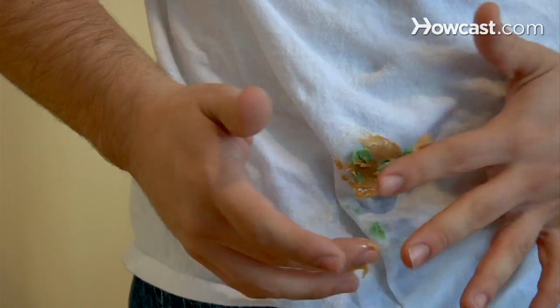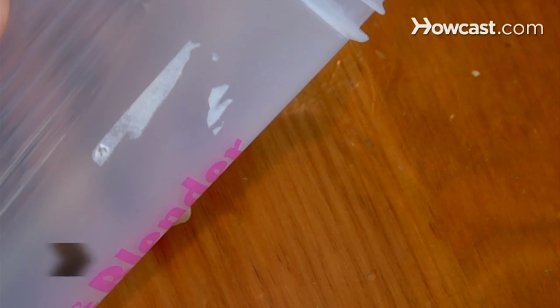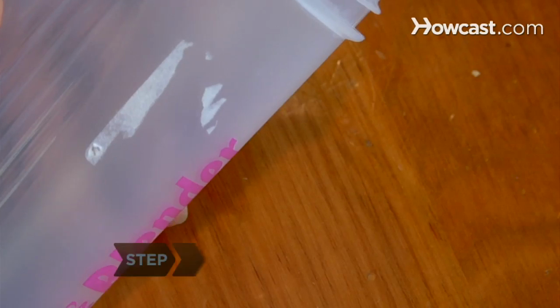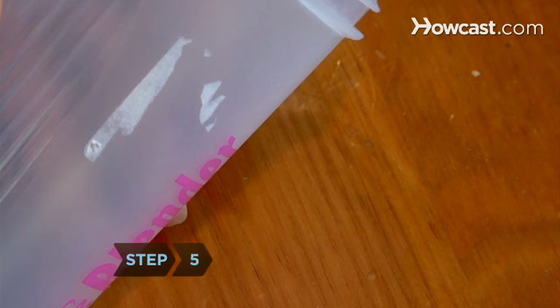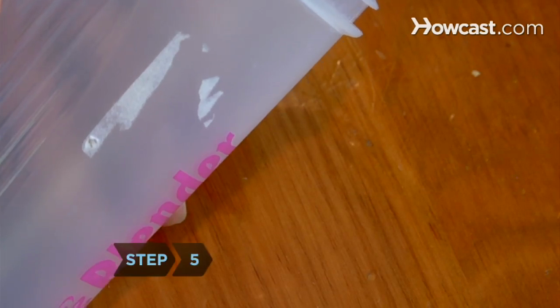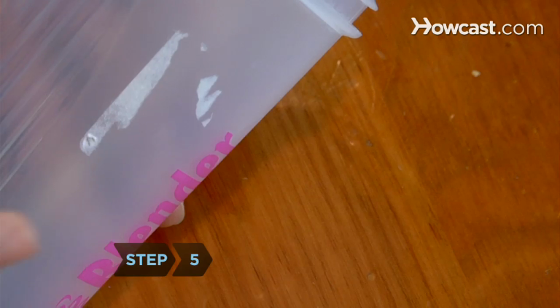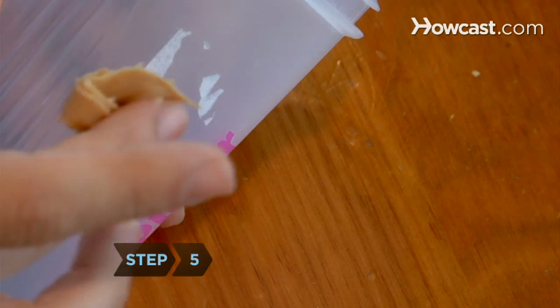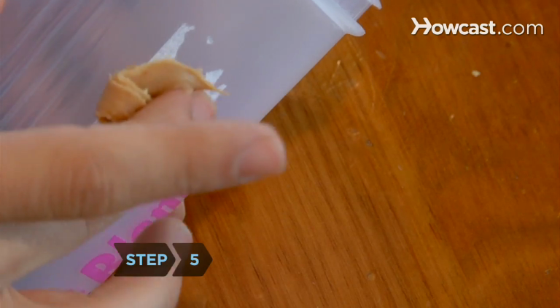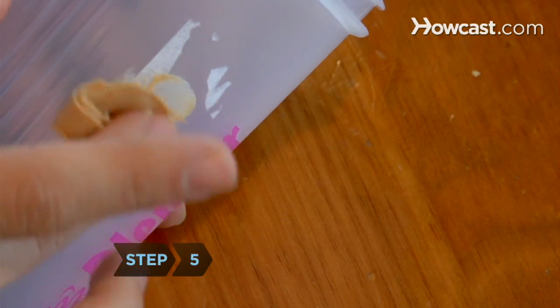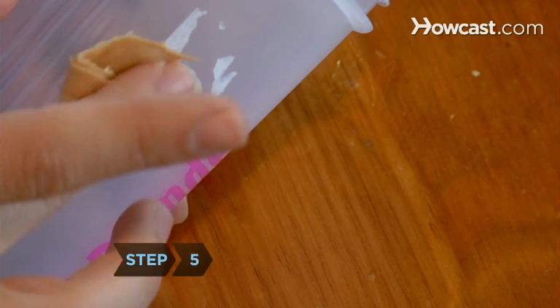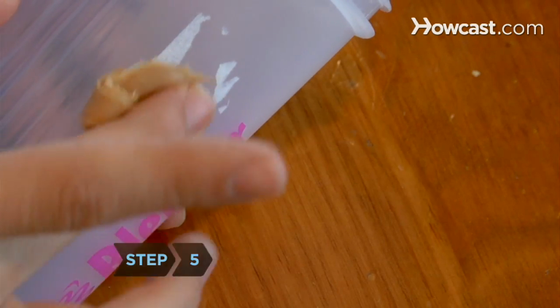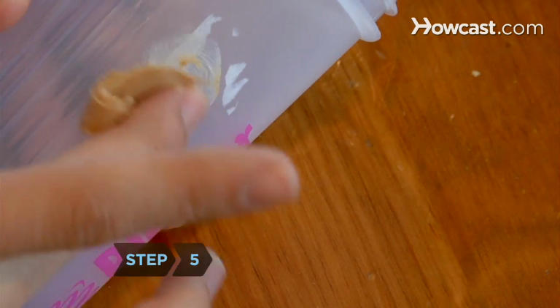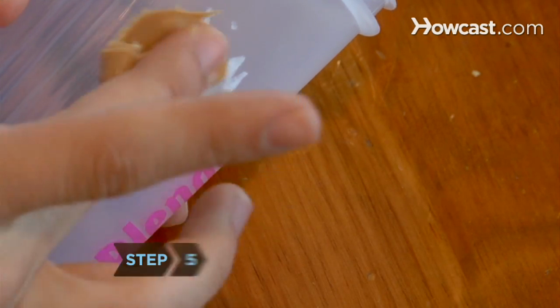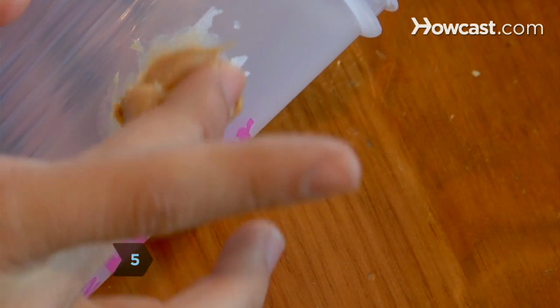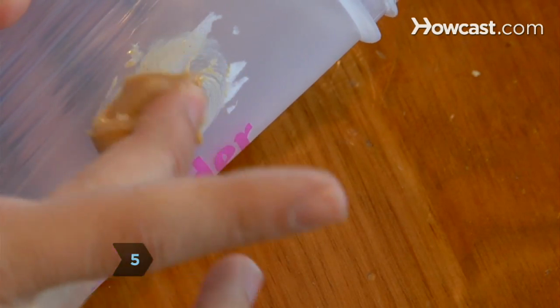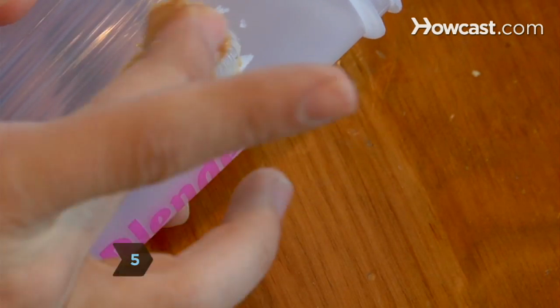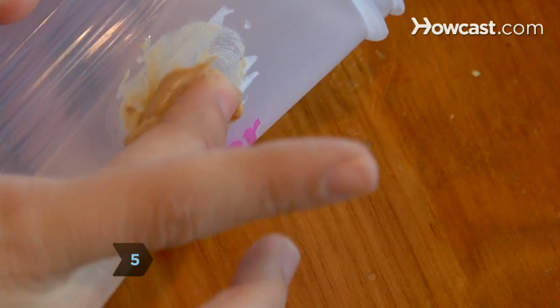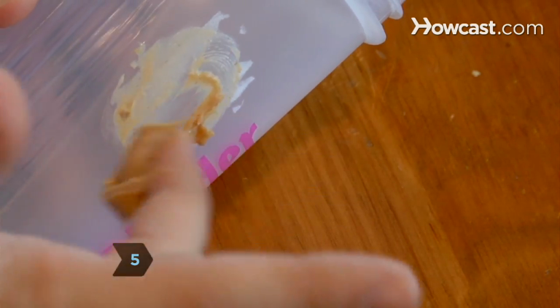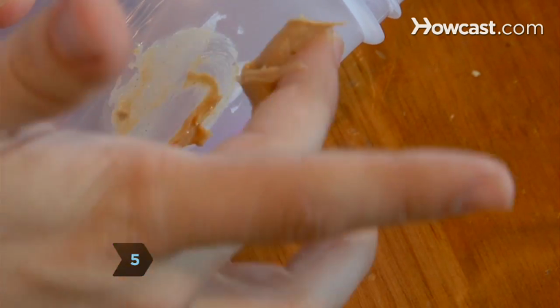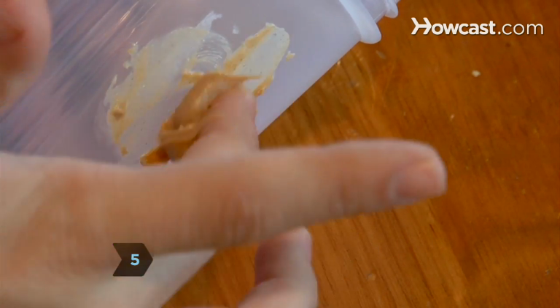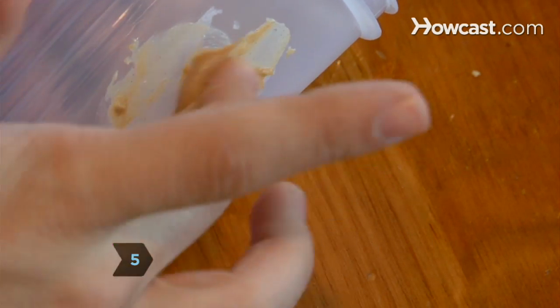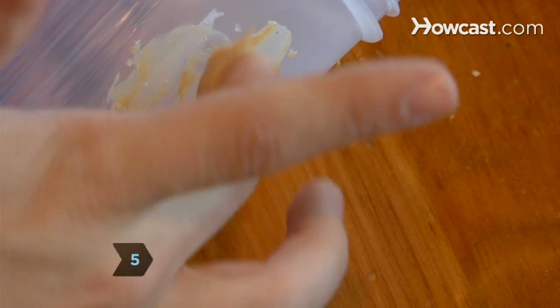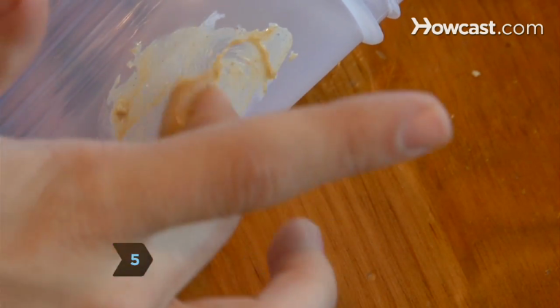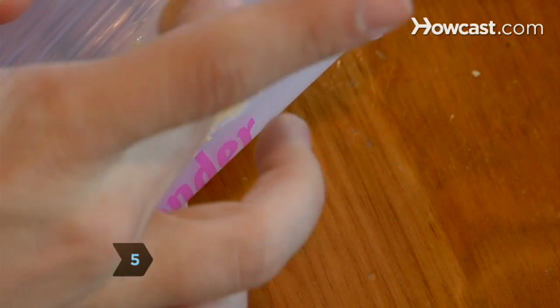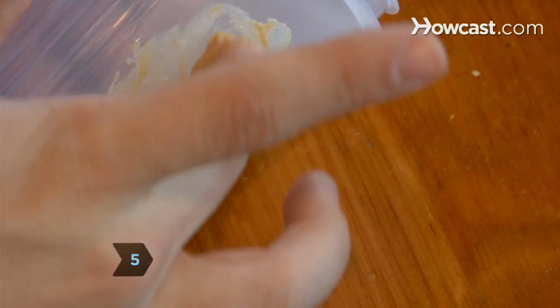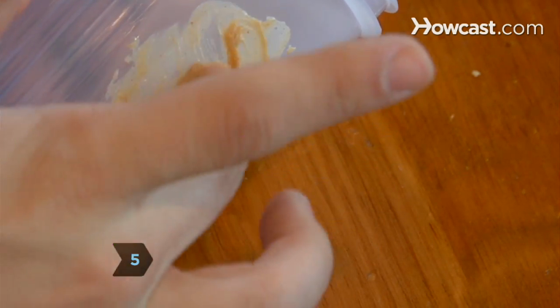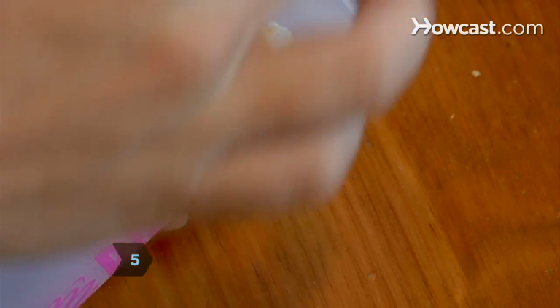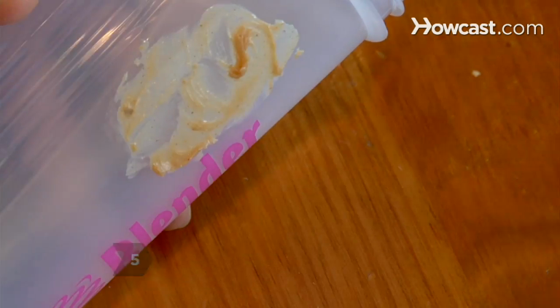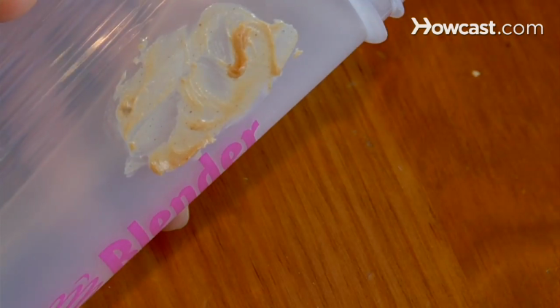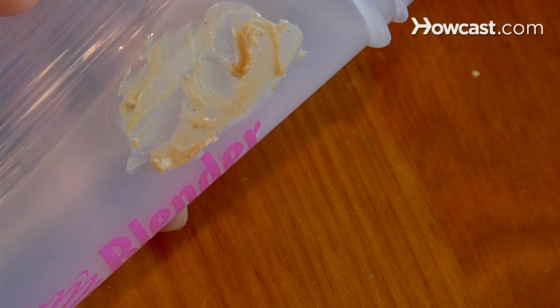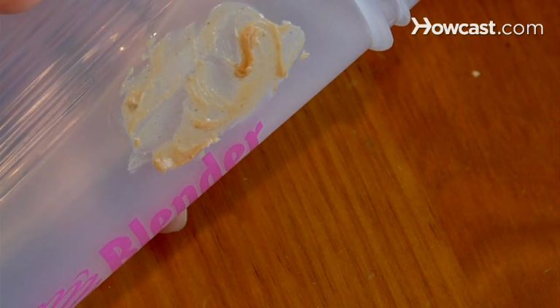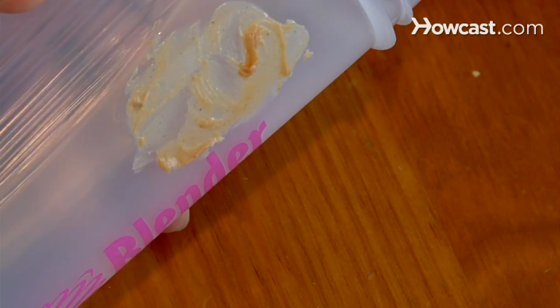Step 5. Remove the leftover adhesive from price tags or stickers by rubbing surfaces with peanut butter.